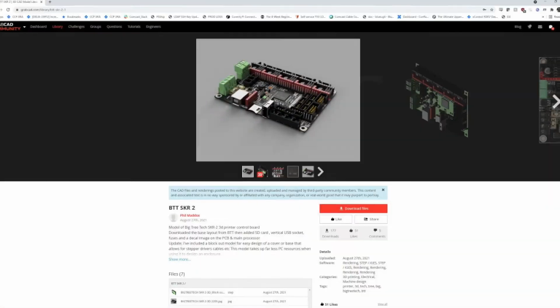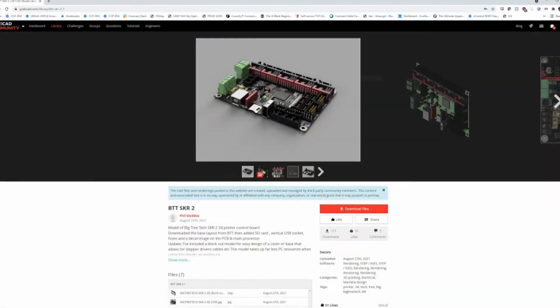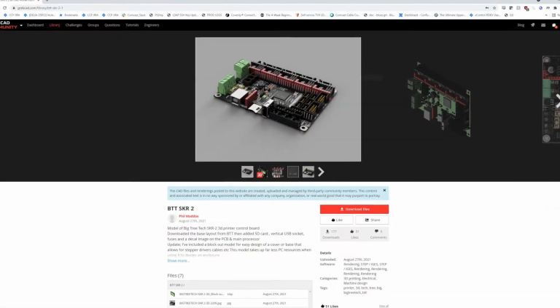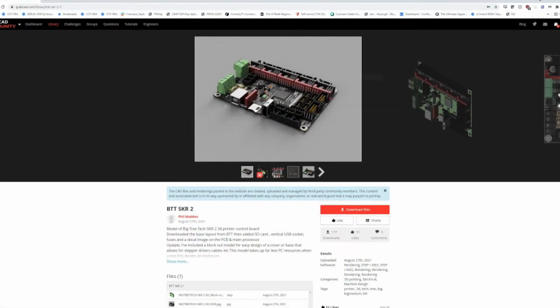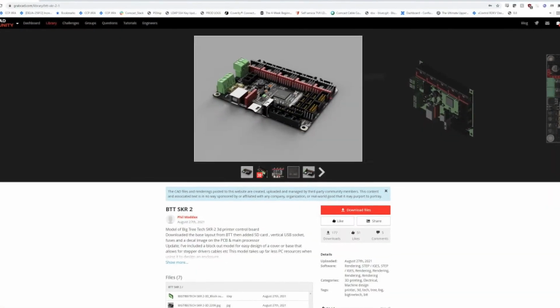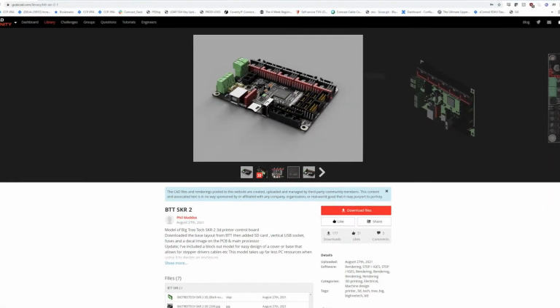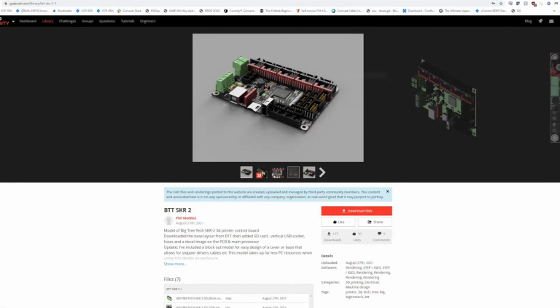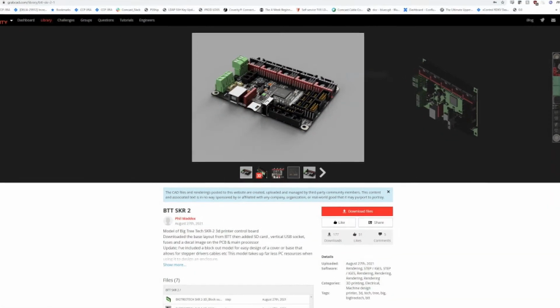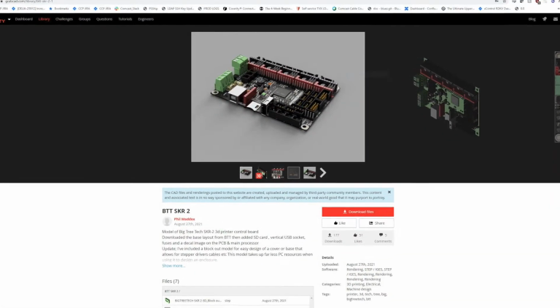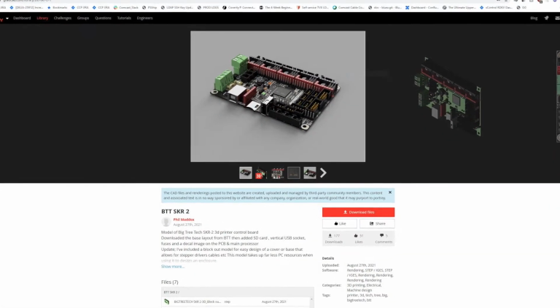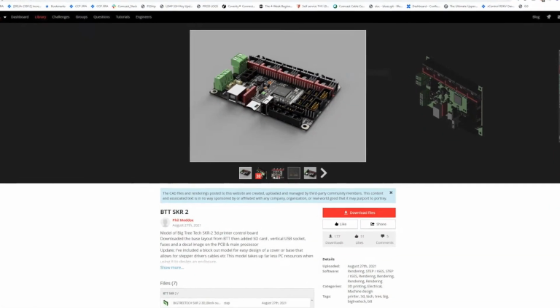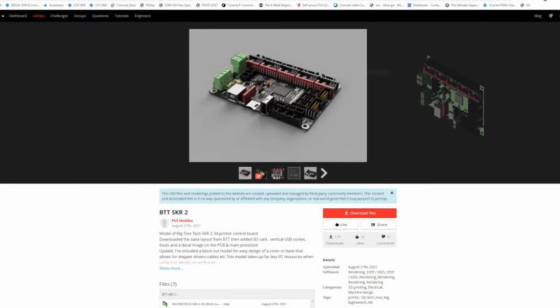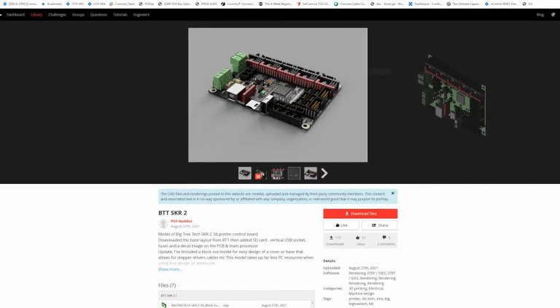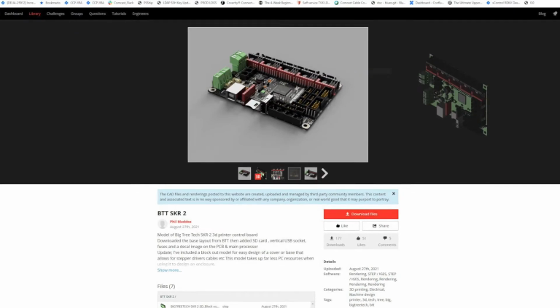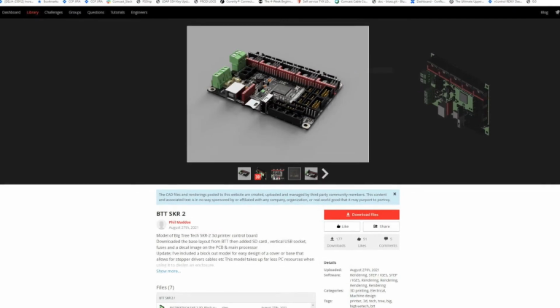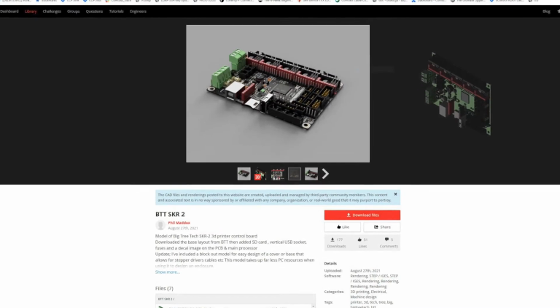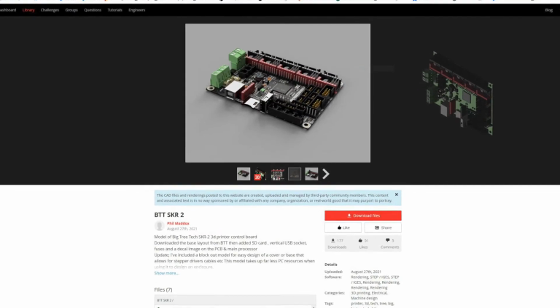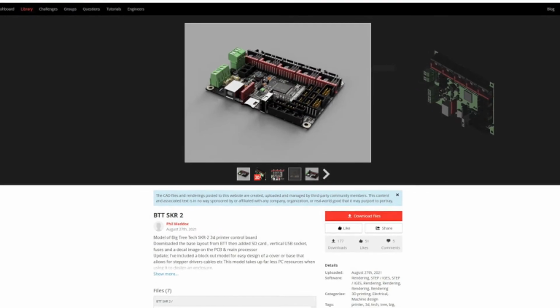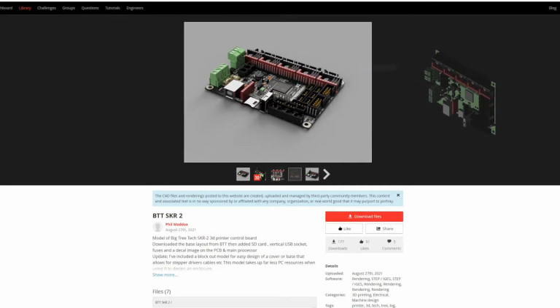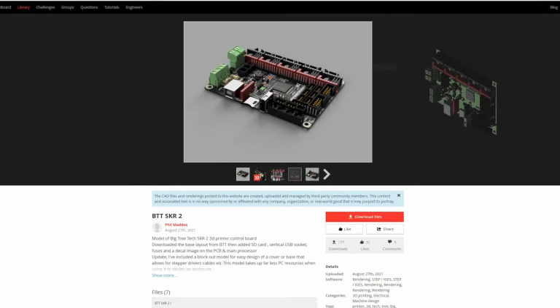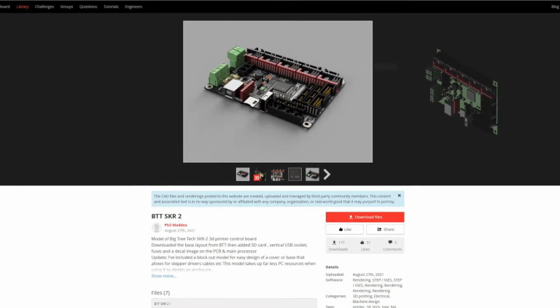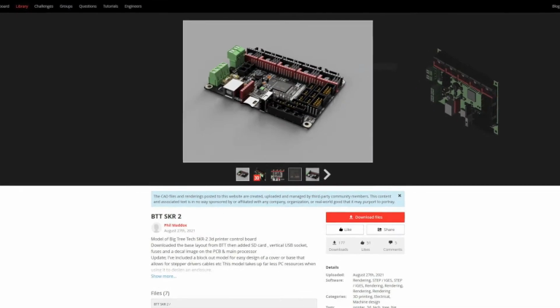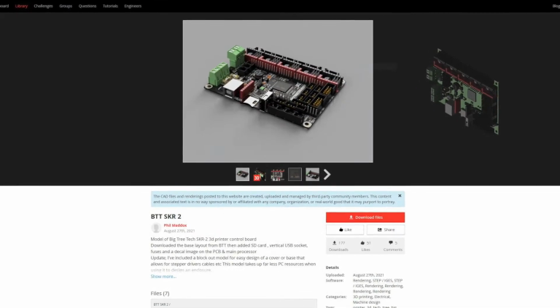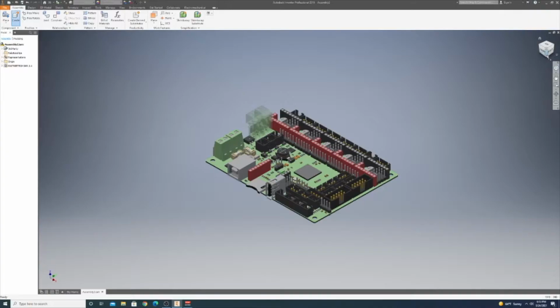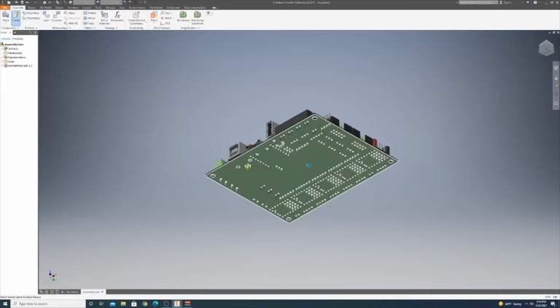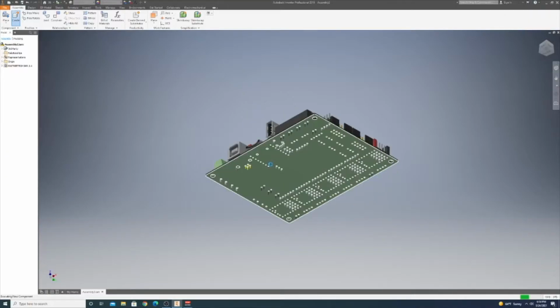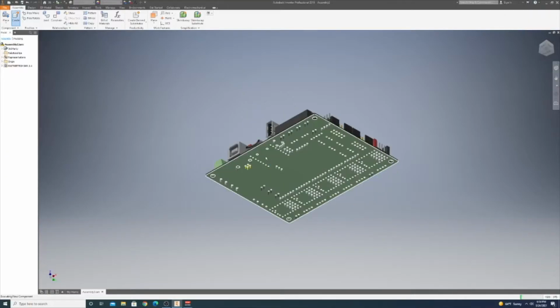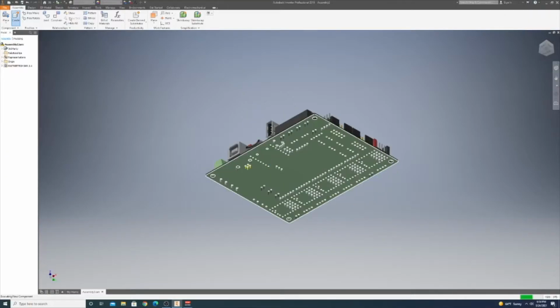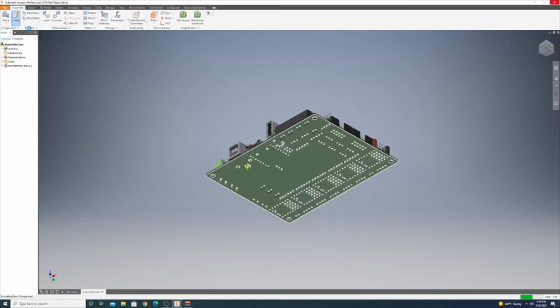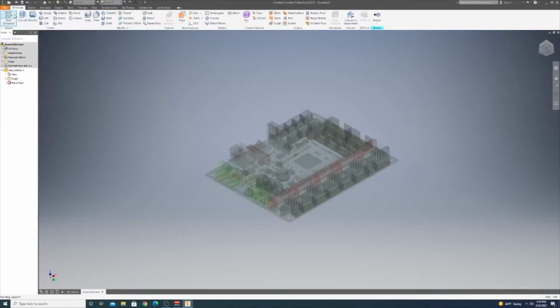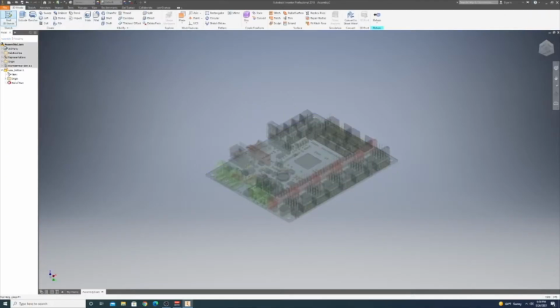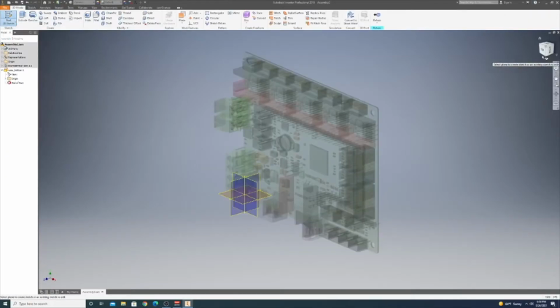Quick shoutout to Phil Maddox on GrabCAD for uploading an SKR 2 model. We'll be right back.